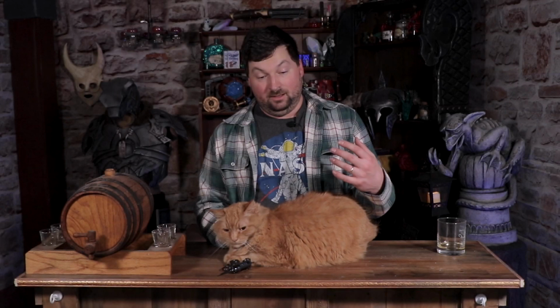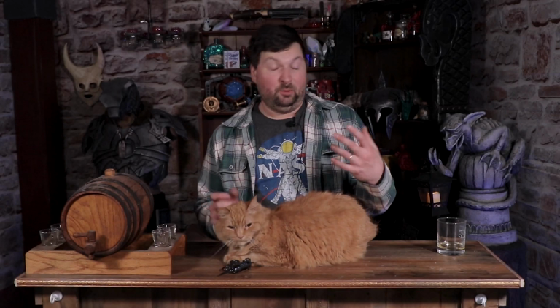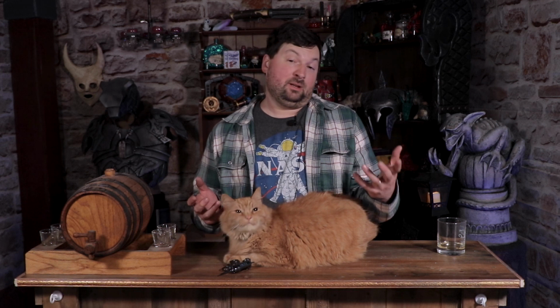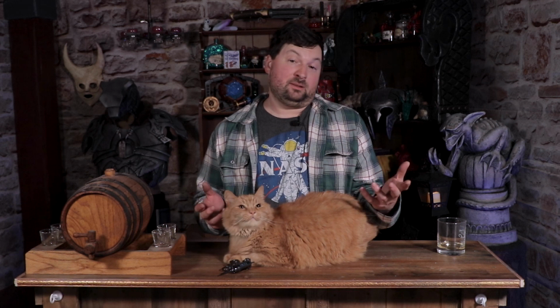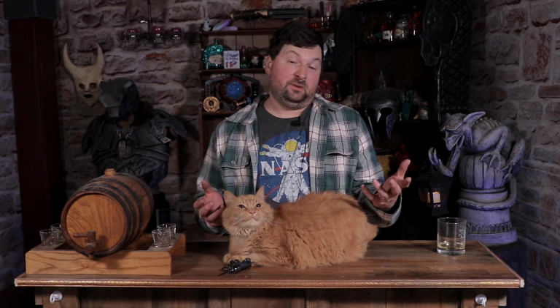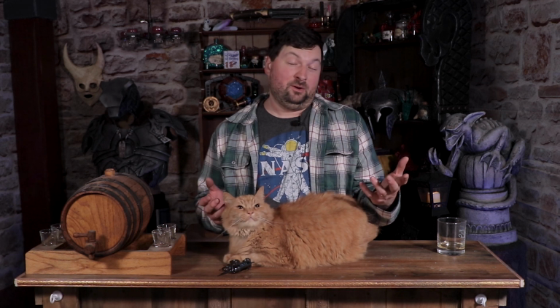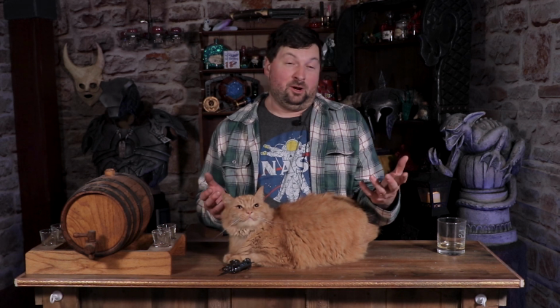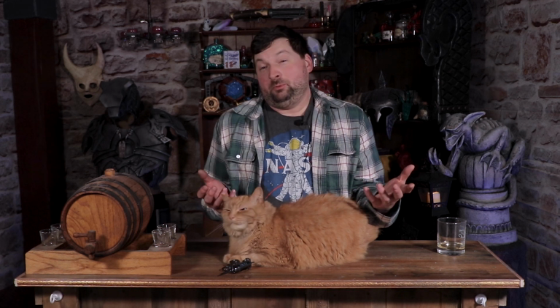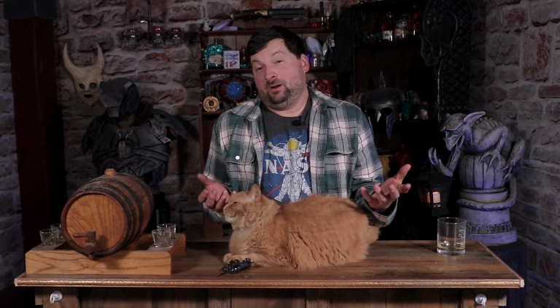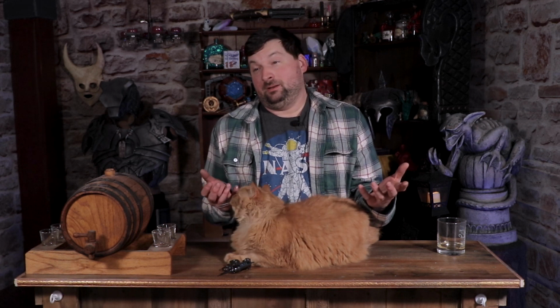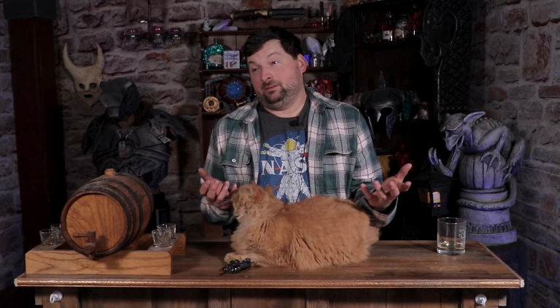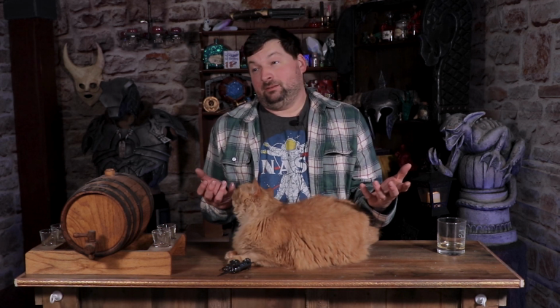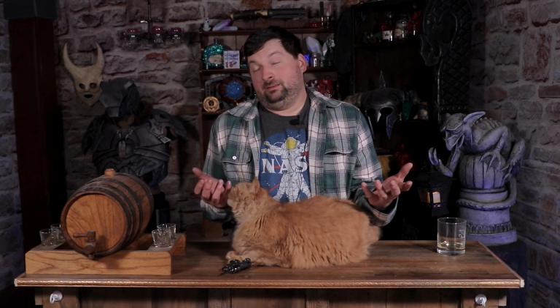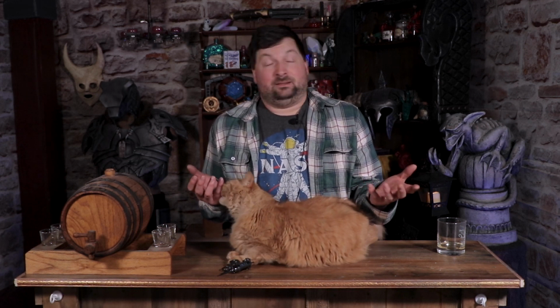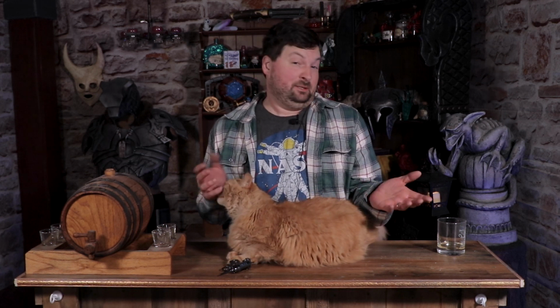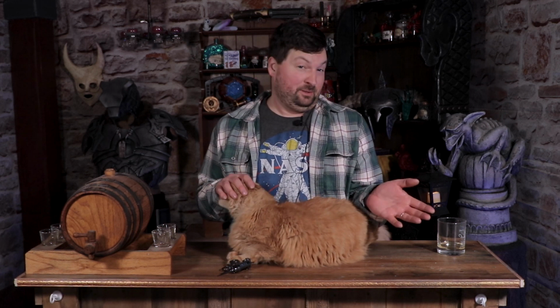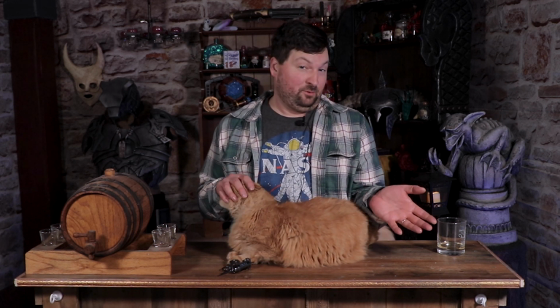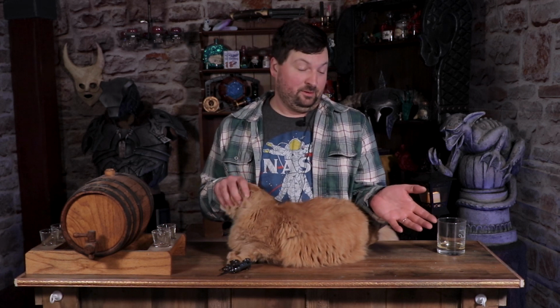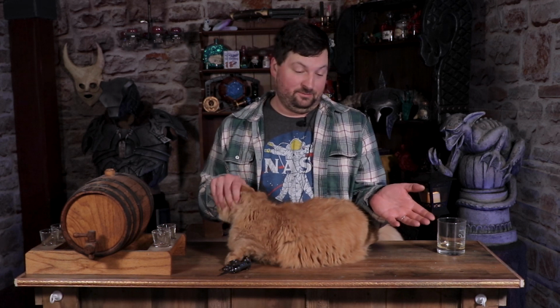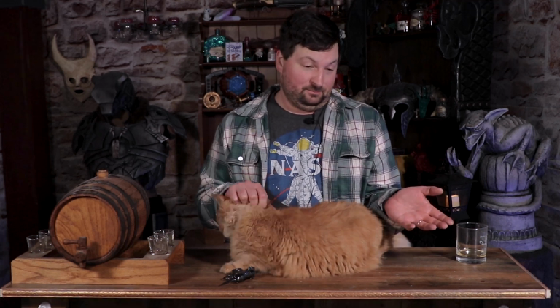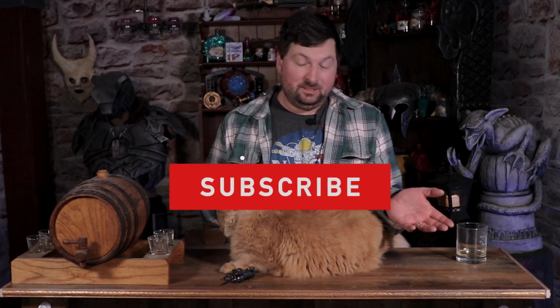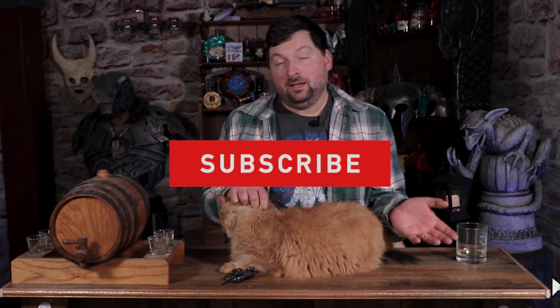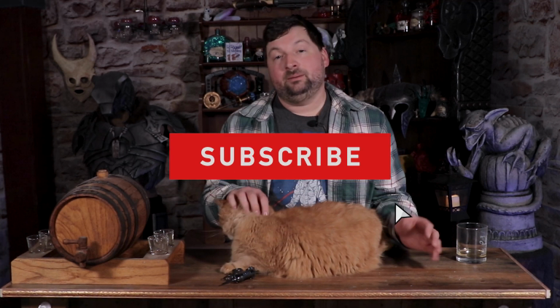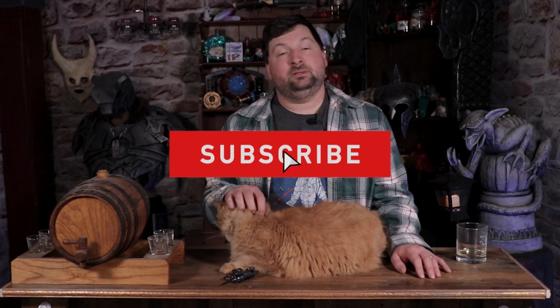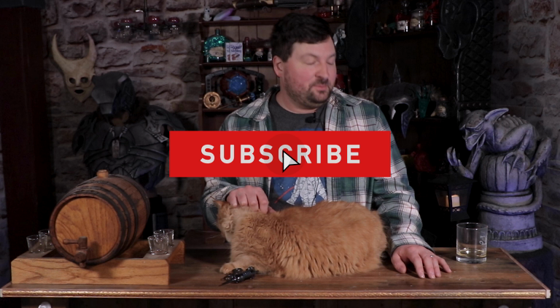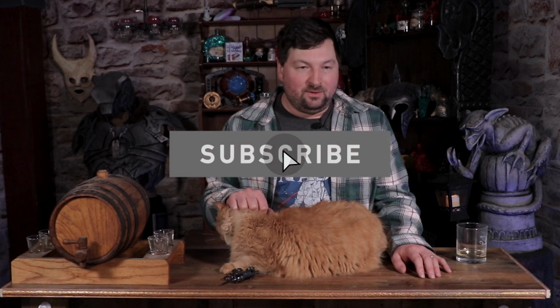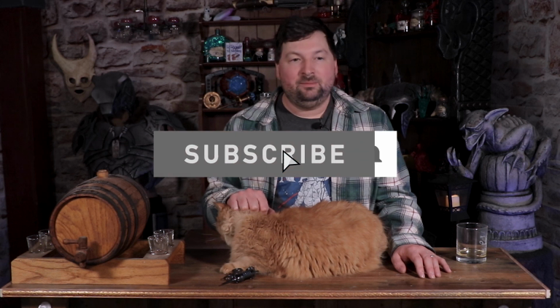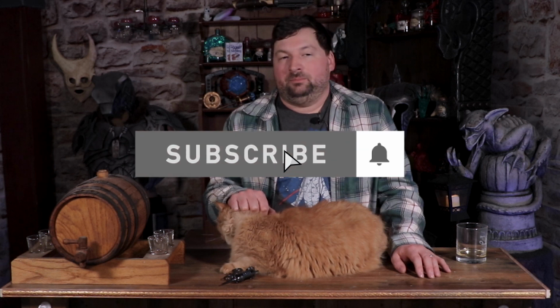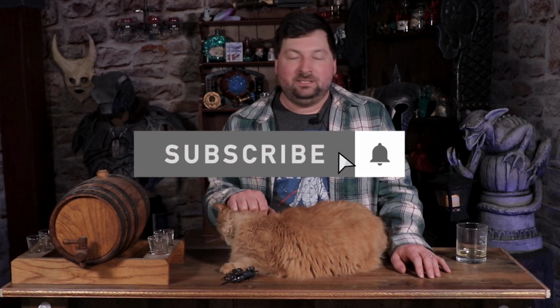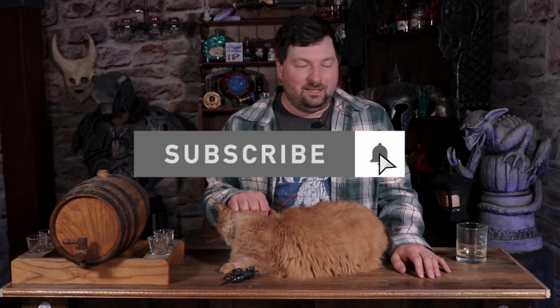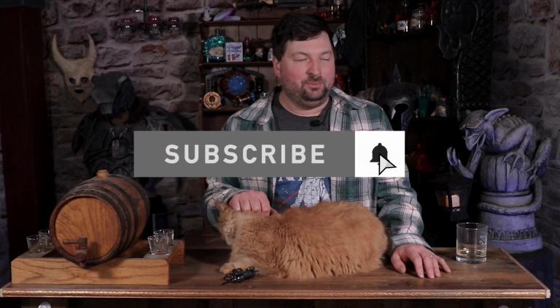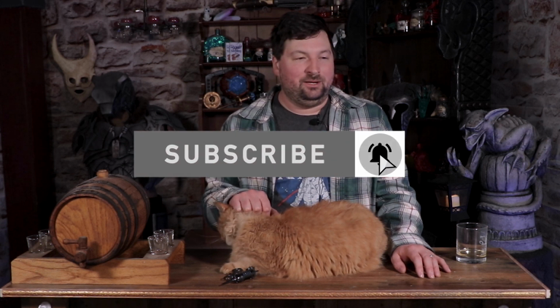I hope you guys like this video. I hope you found it at least a little bit informative. Please like, please subscribe, please hit that little bell.